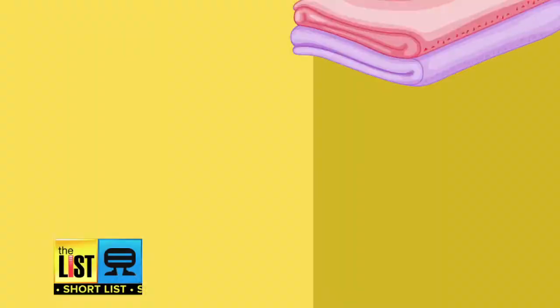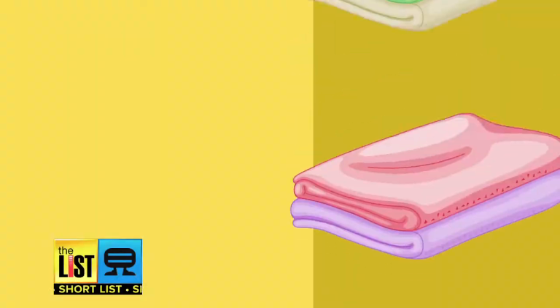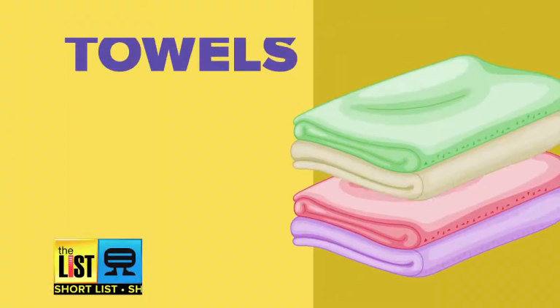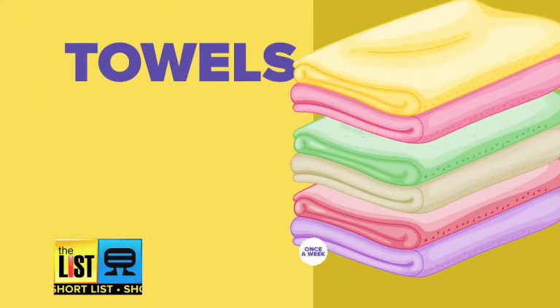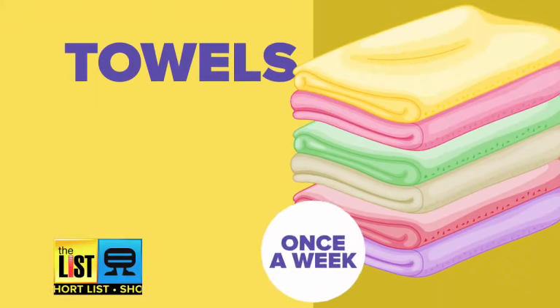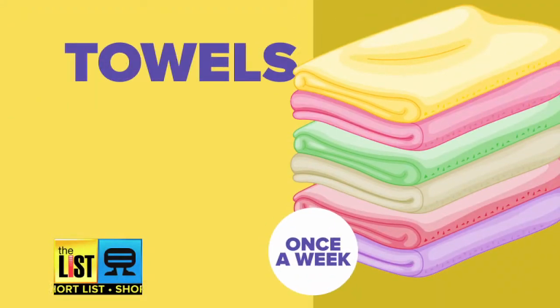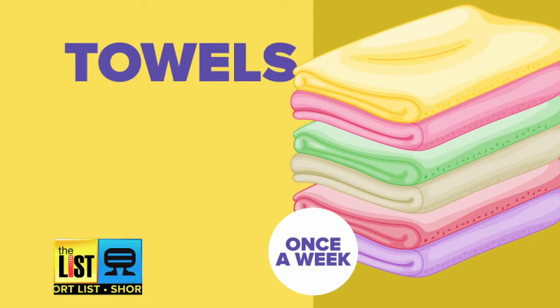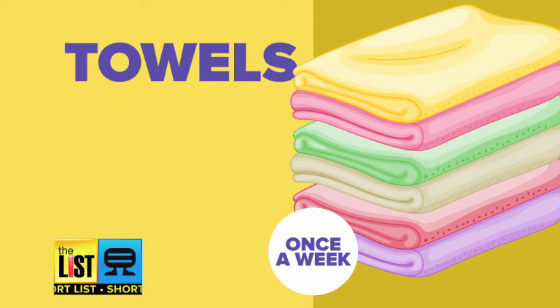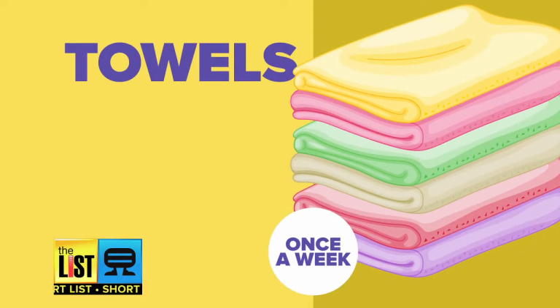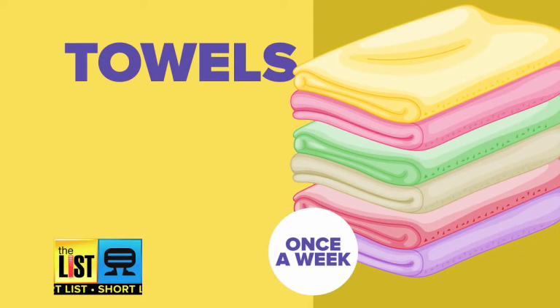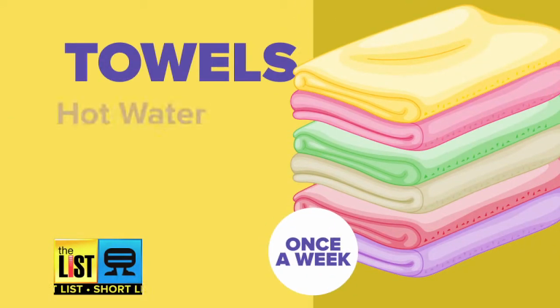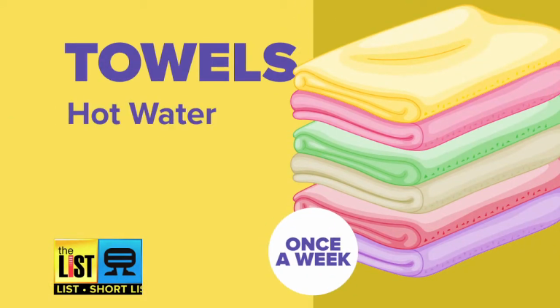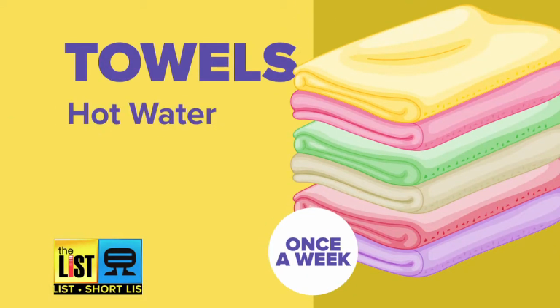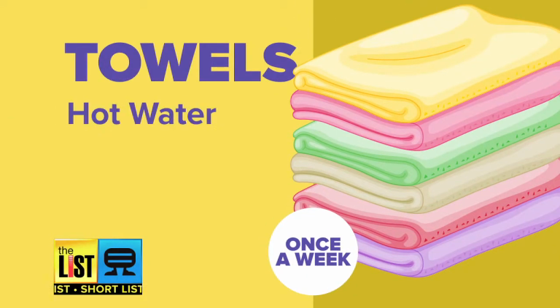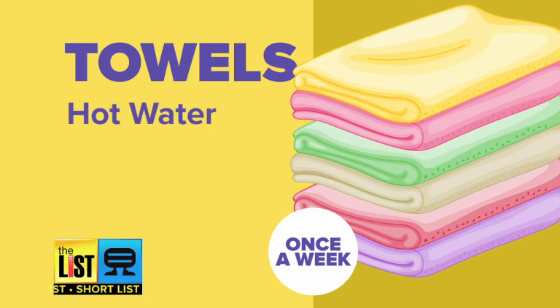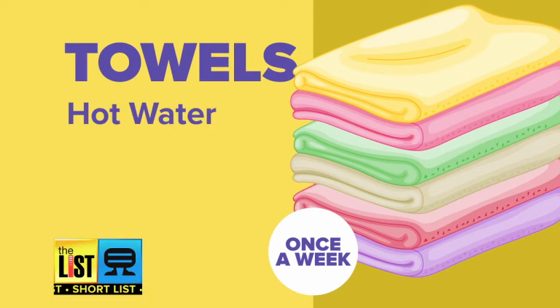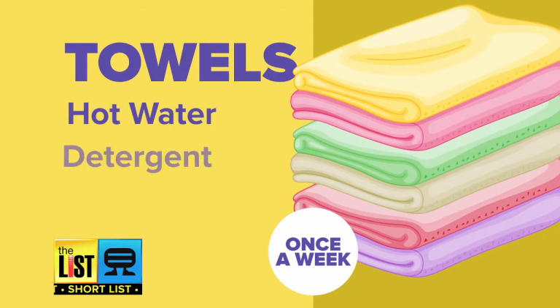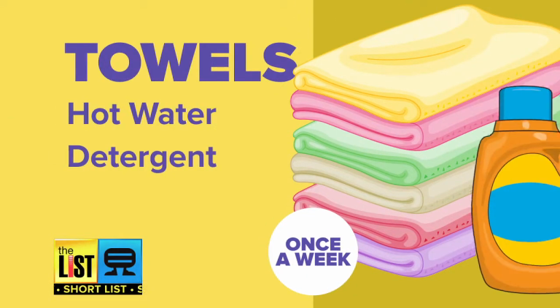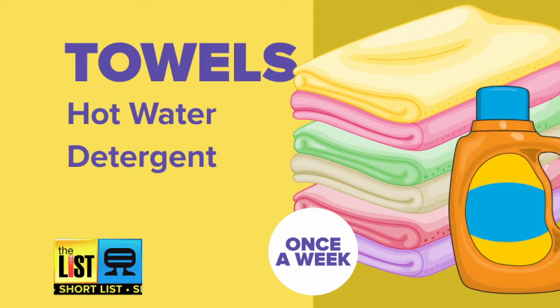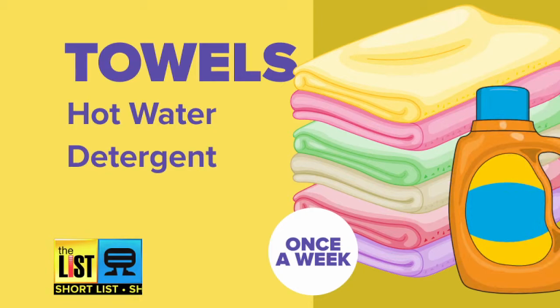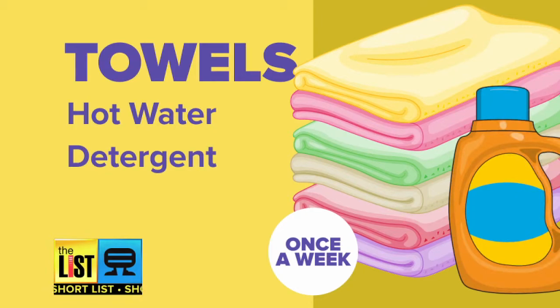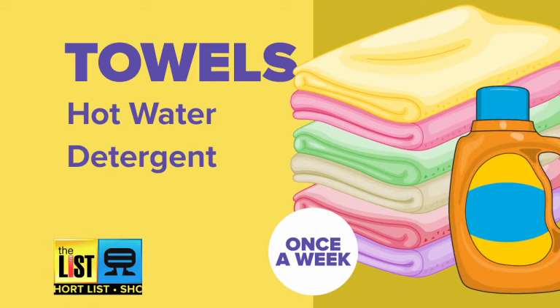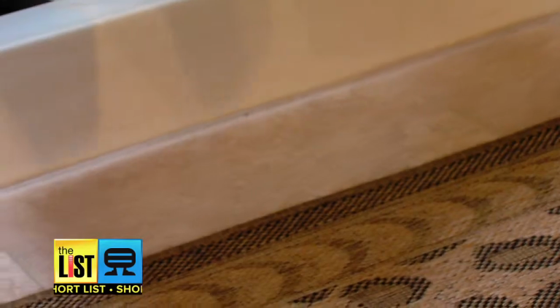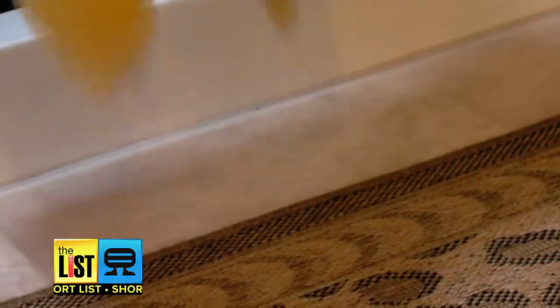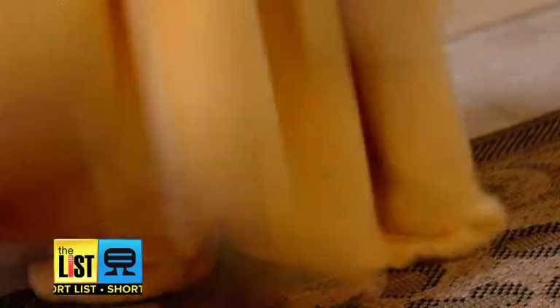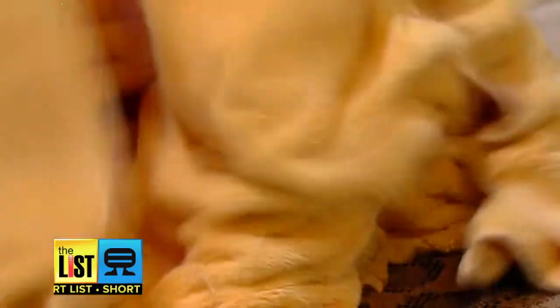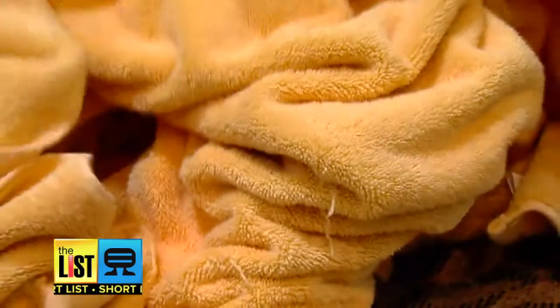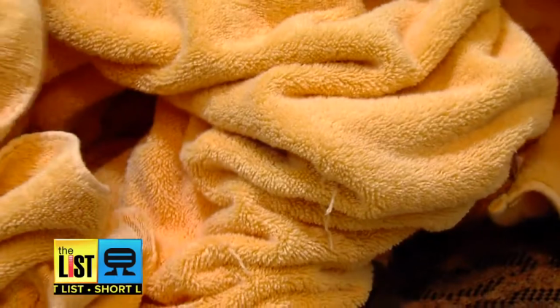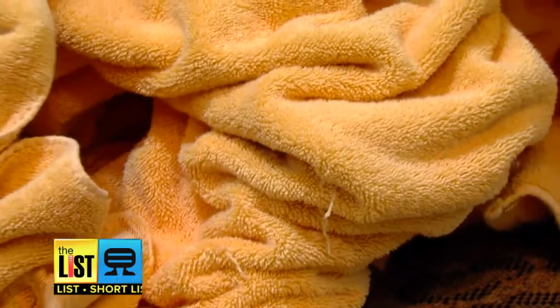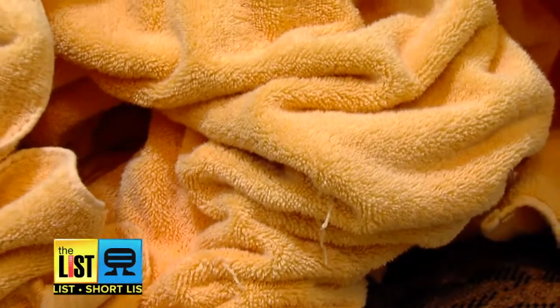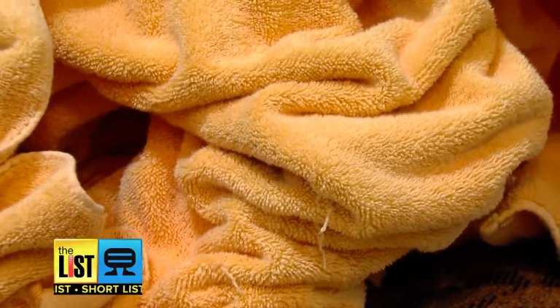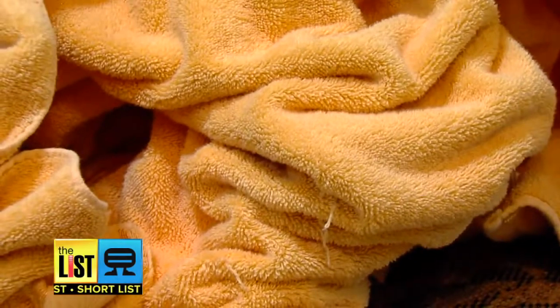Wash your towel once a week in the hottest possible water with your detergent. You can also put in some white vinegar to clean them.